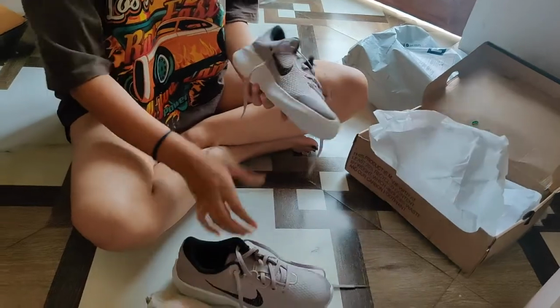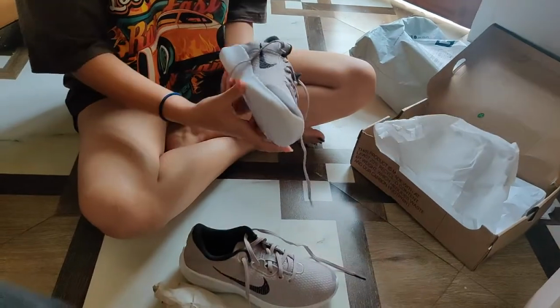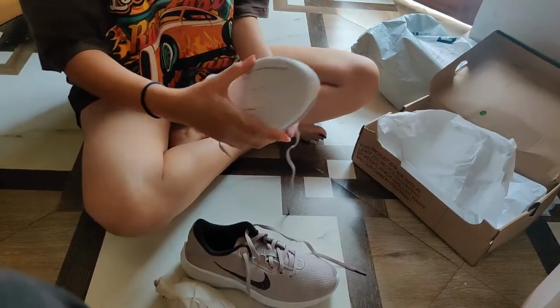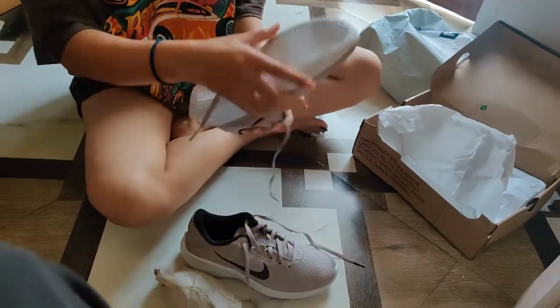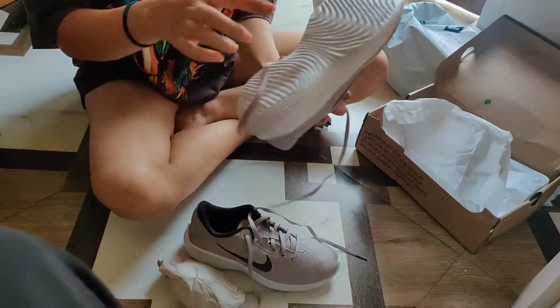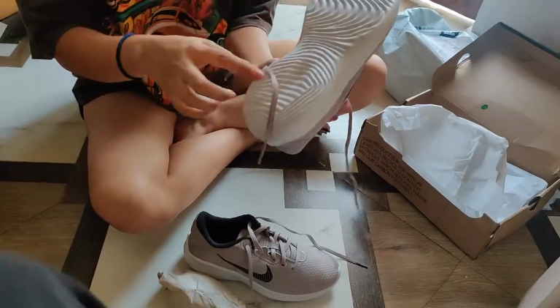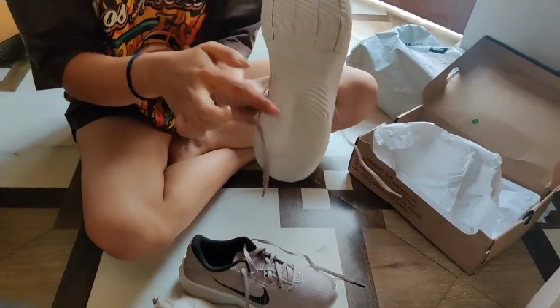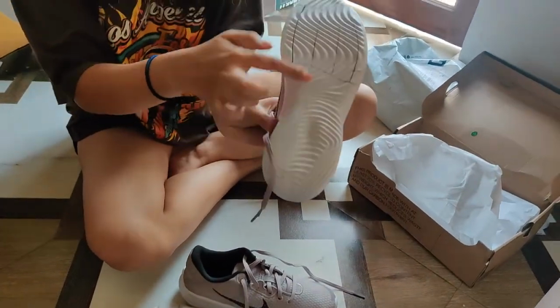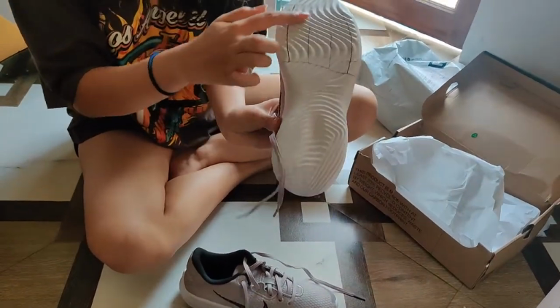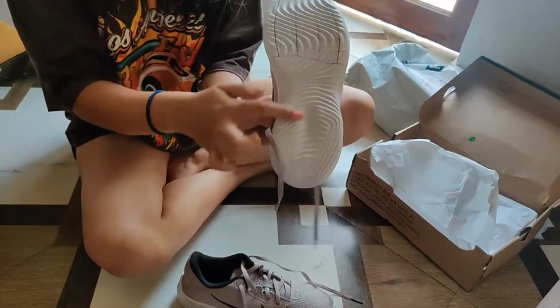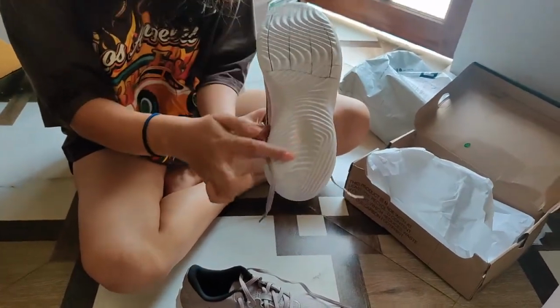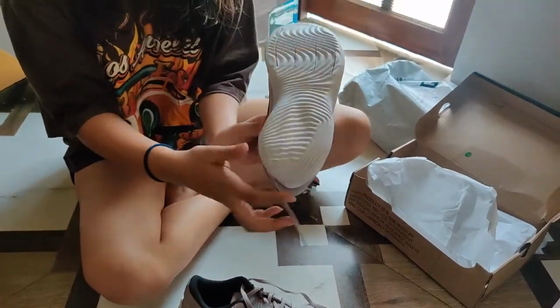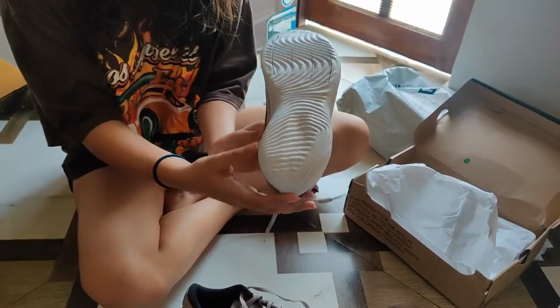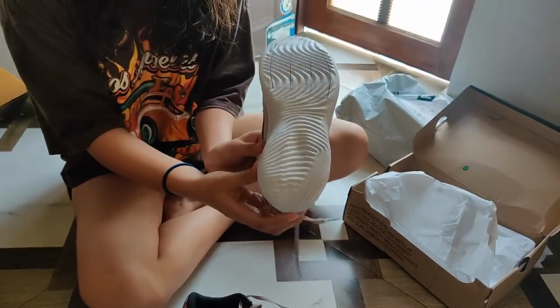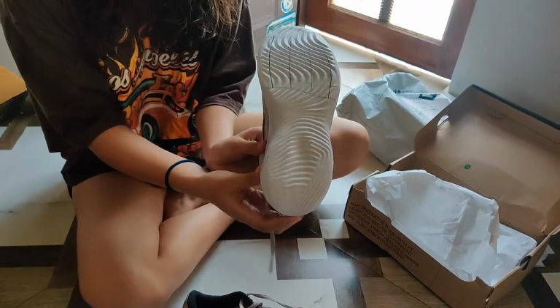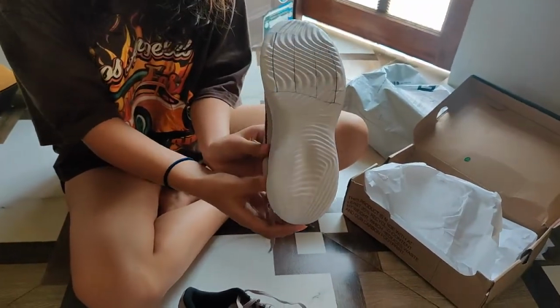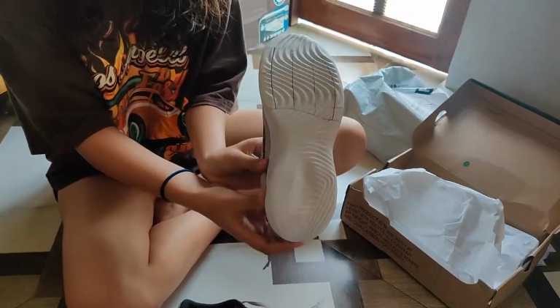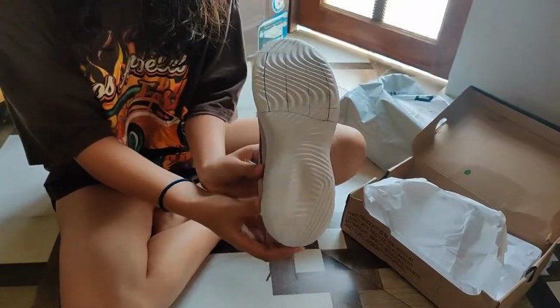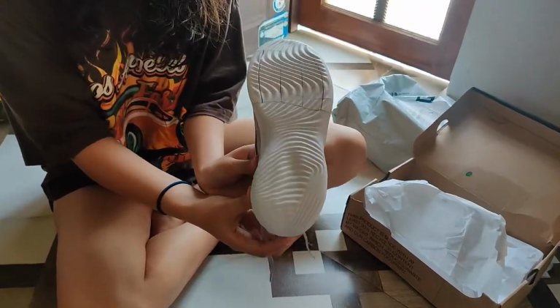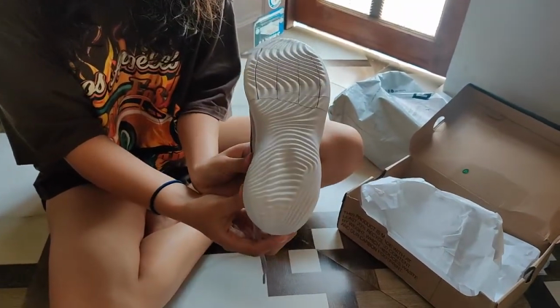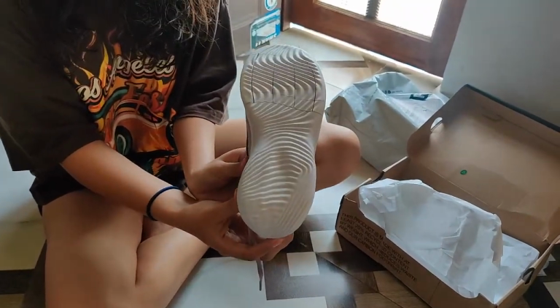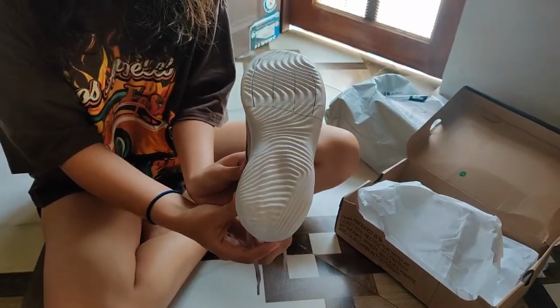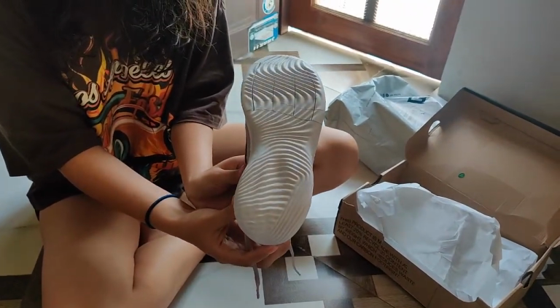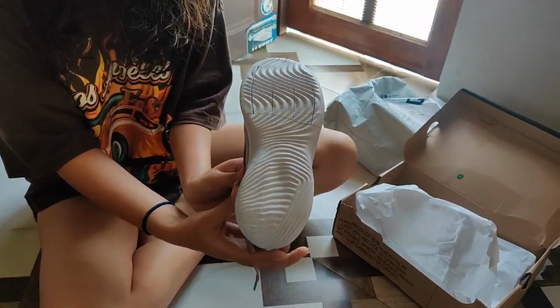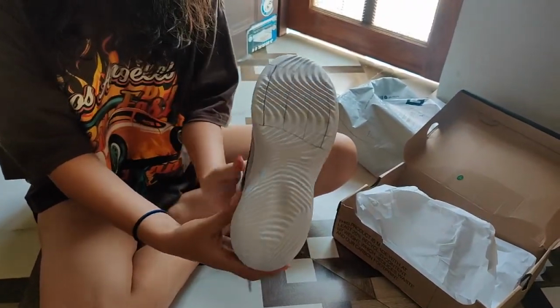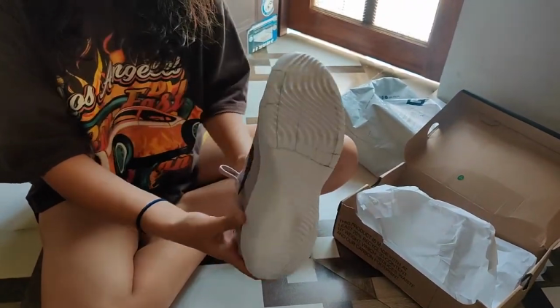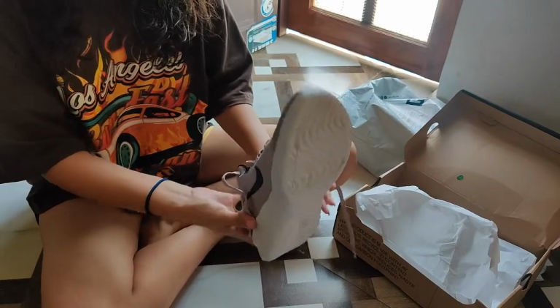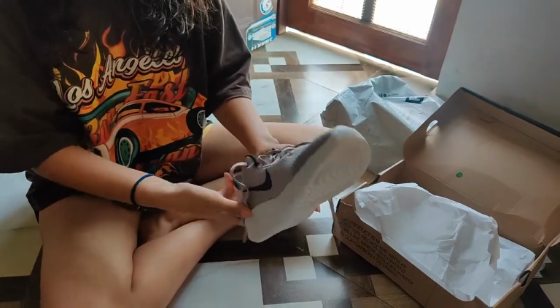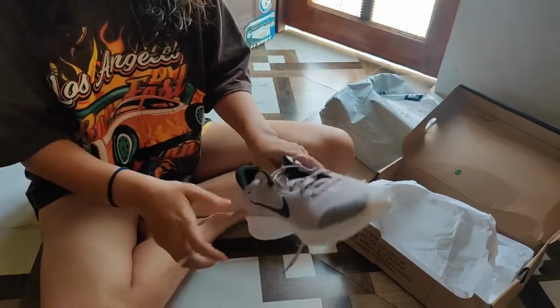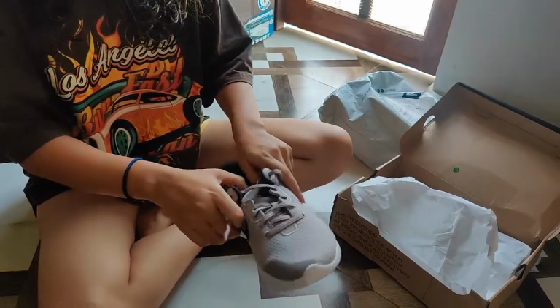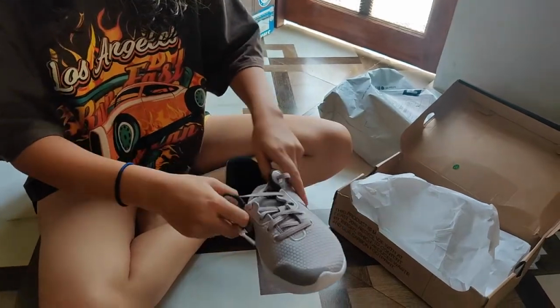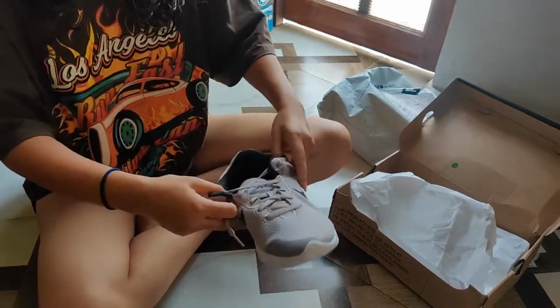One thing is the pattern underneath. I have seen Nike in the photos, but it is not in it.